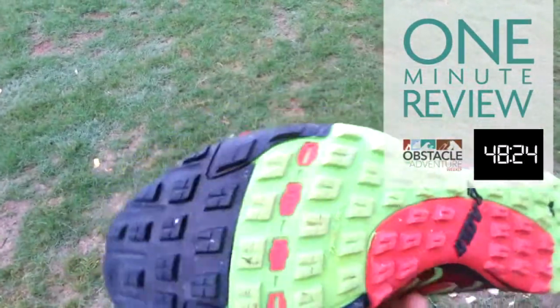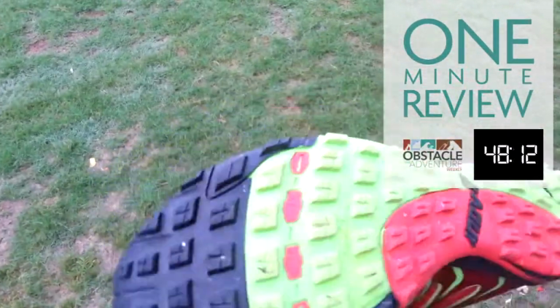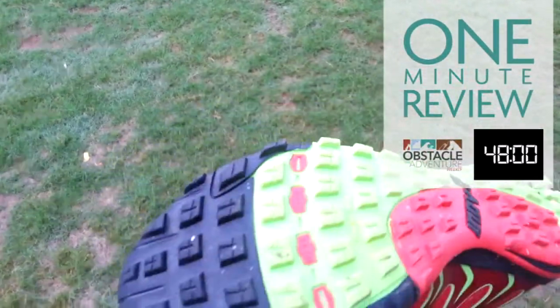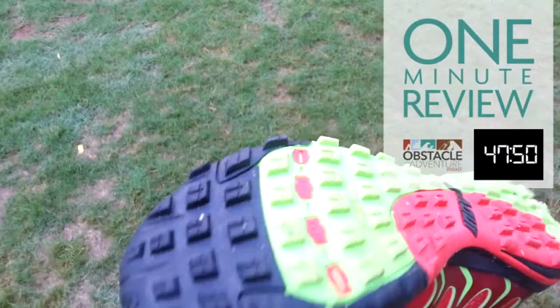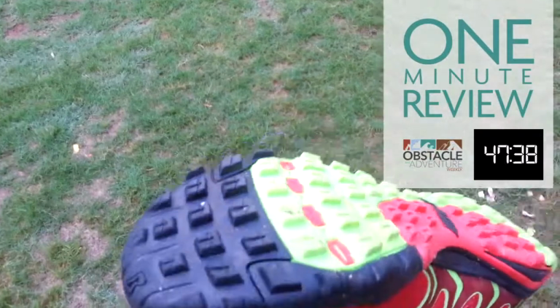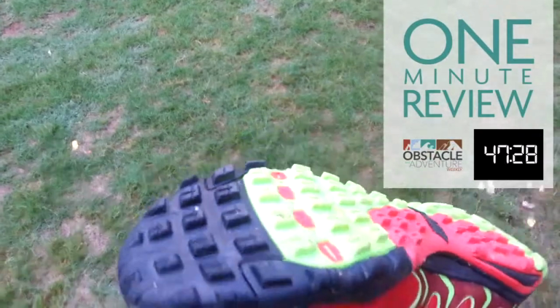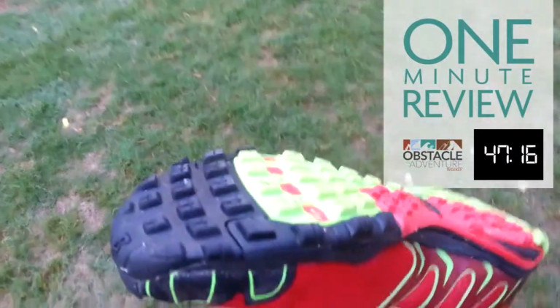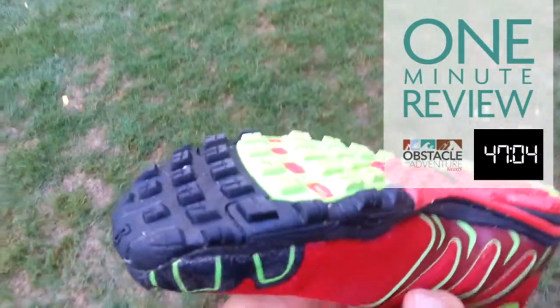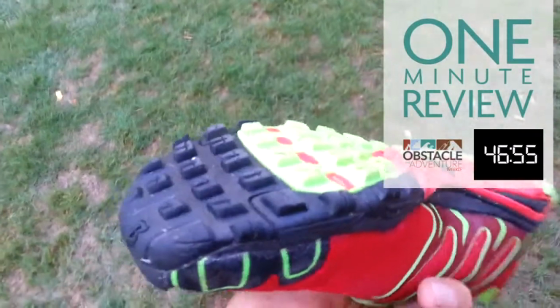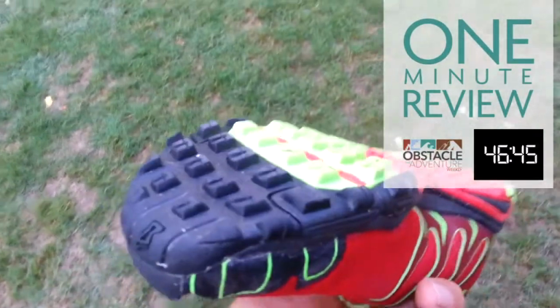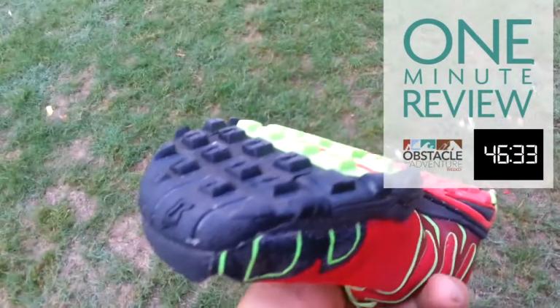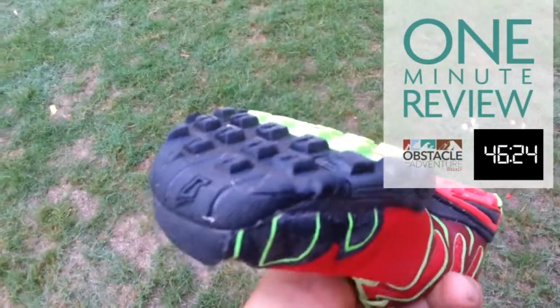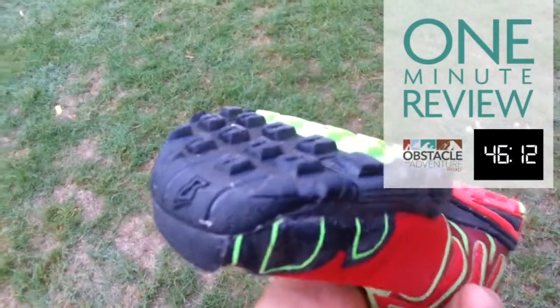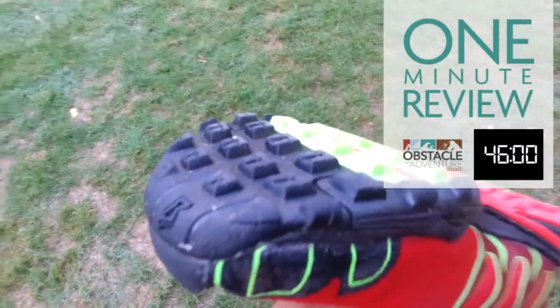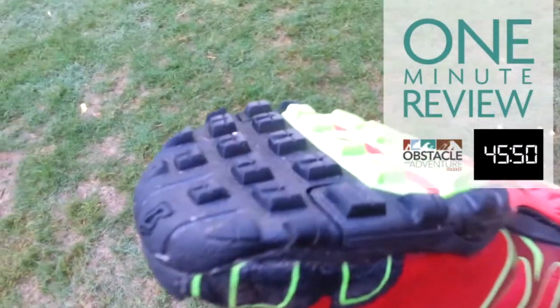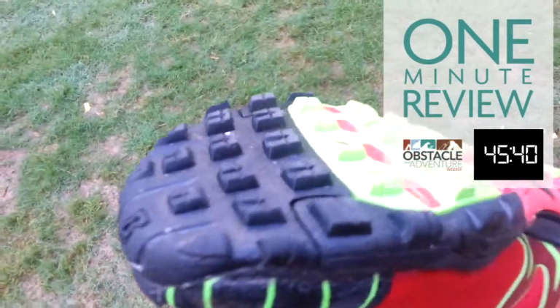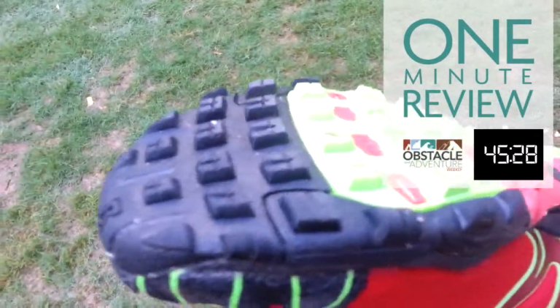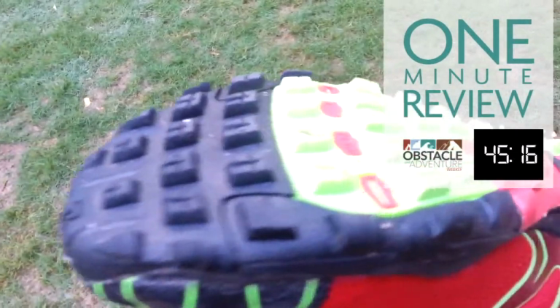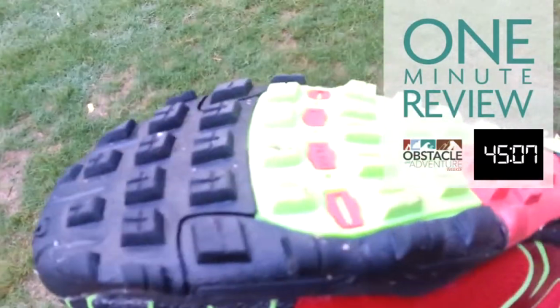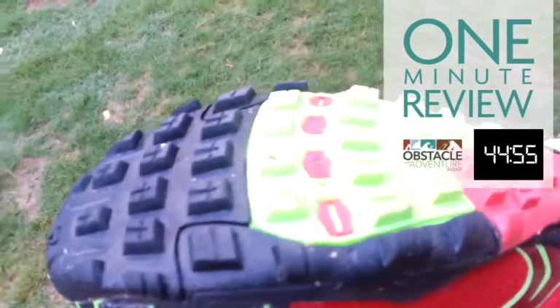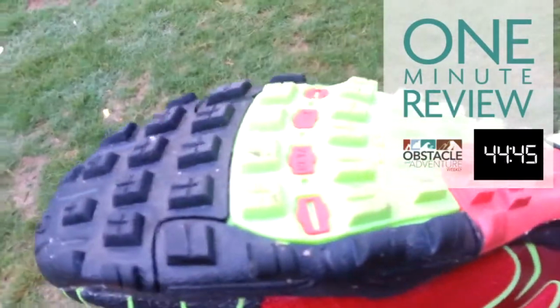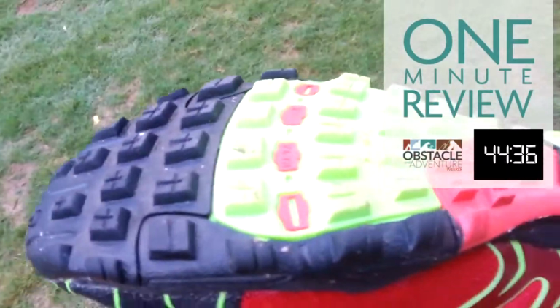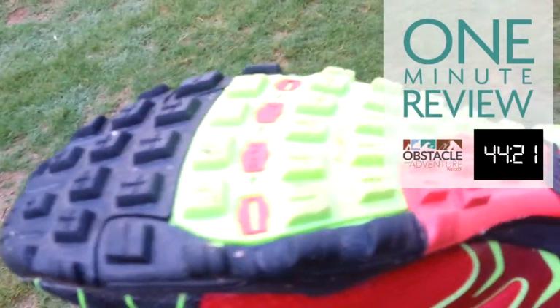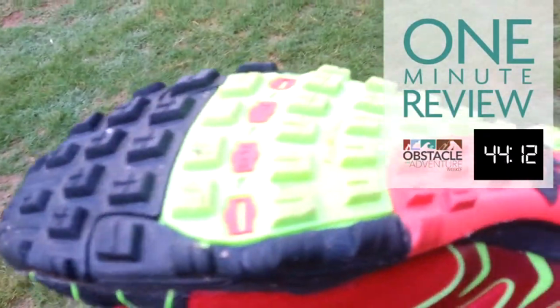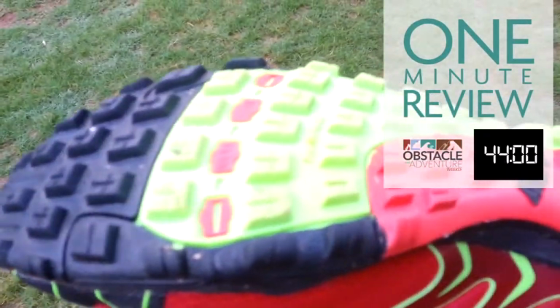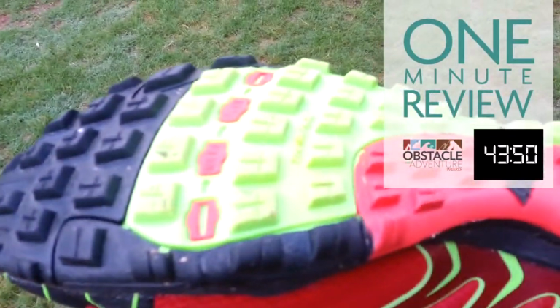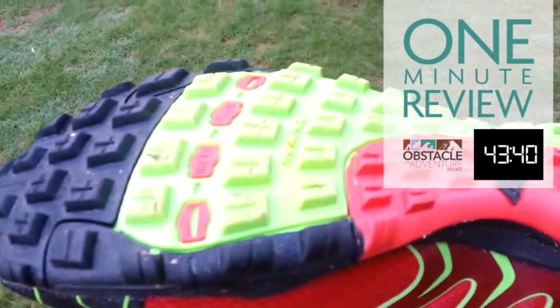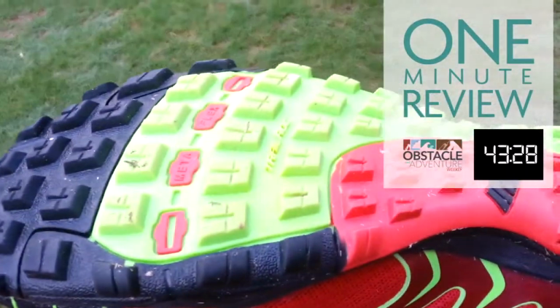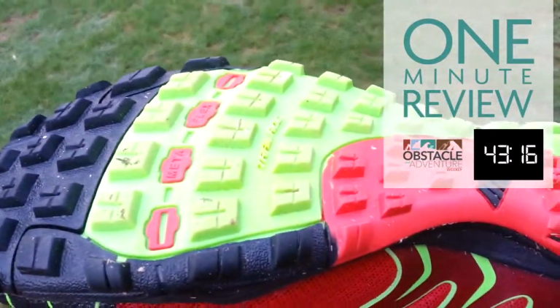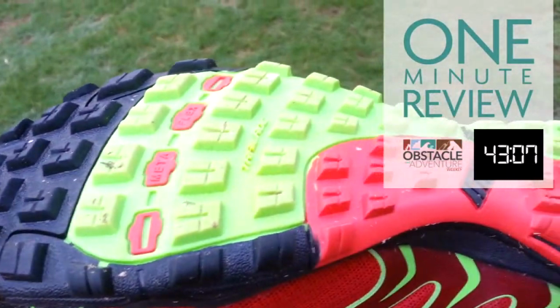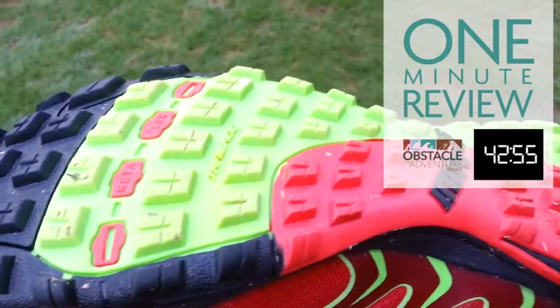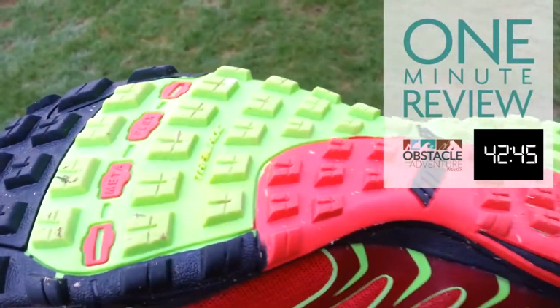A sticky rubber outsole provides excellent grip on dry and rocky terrain.